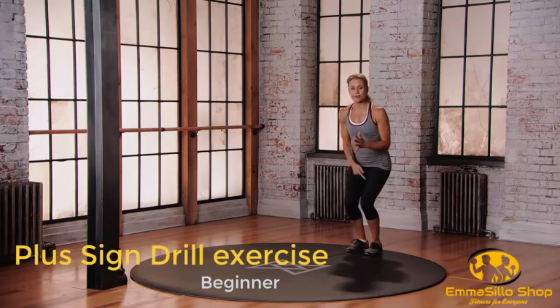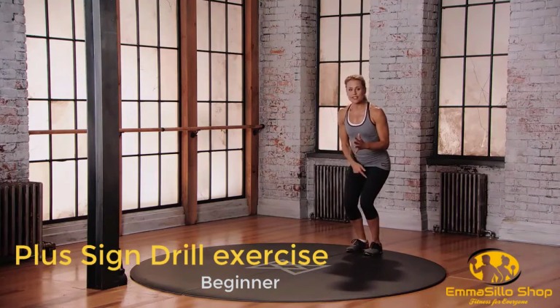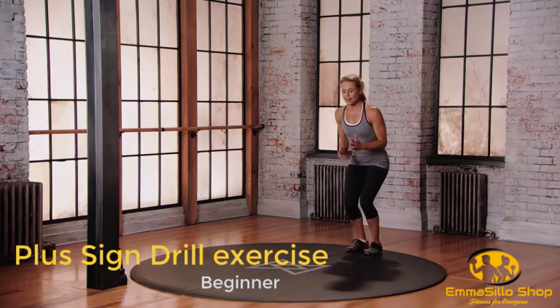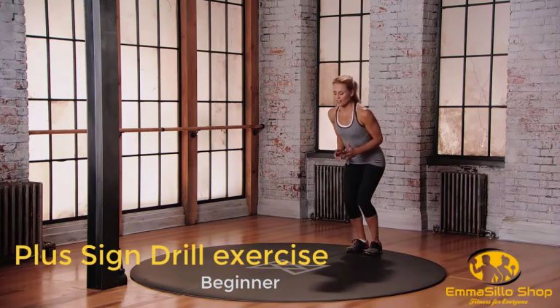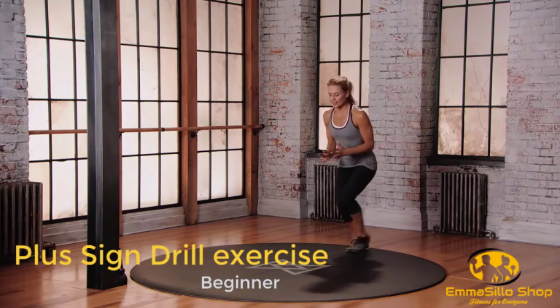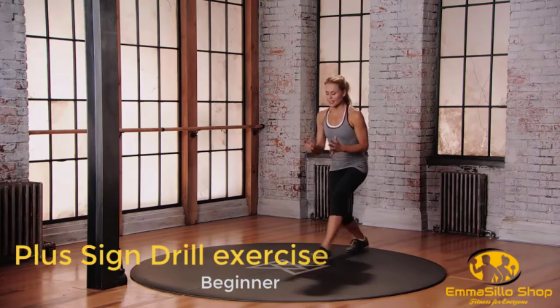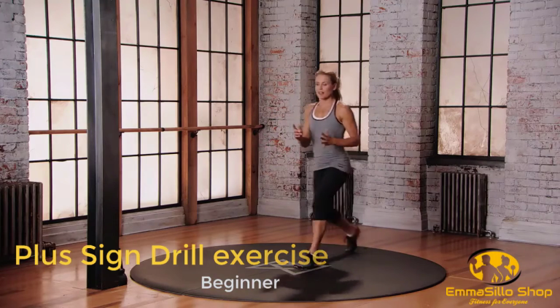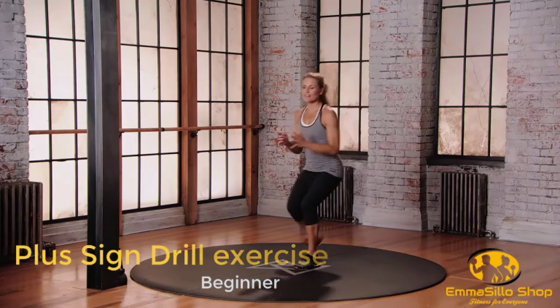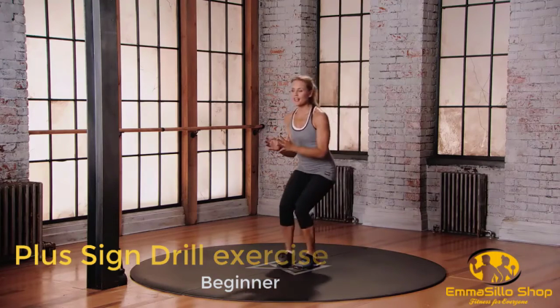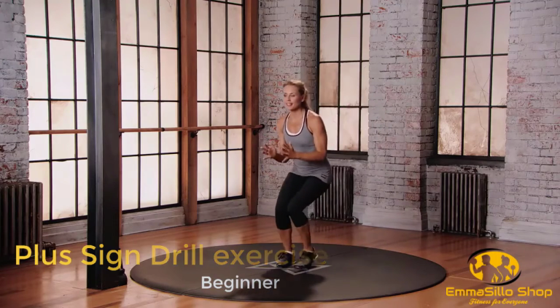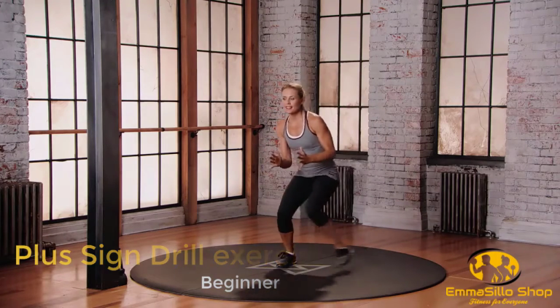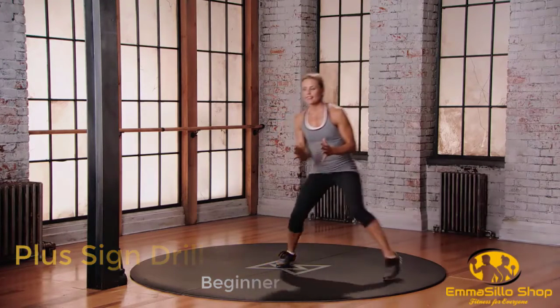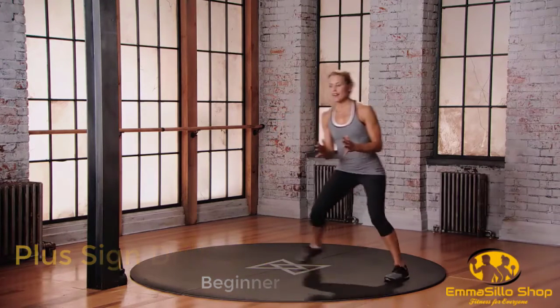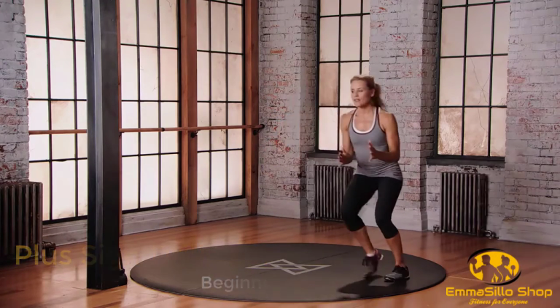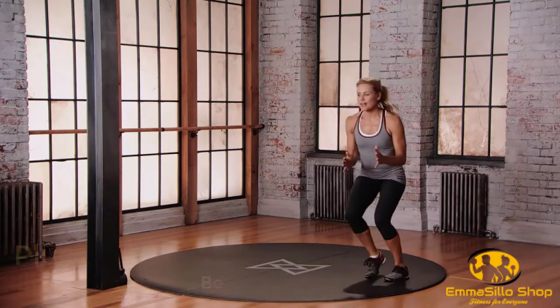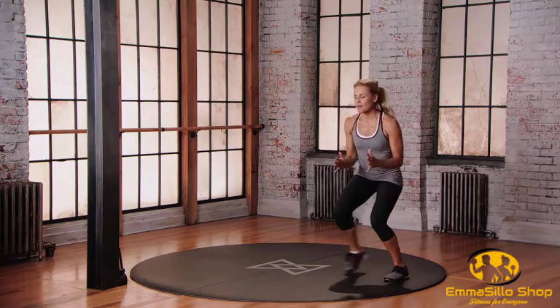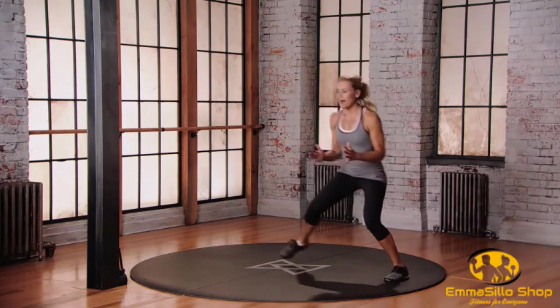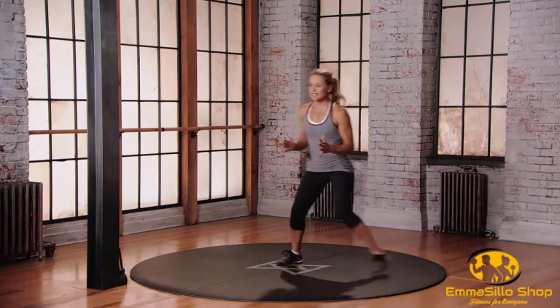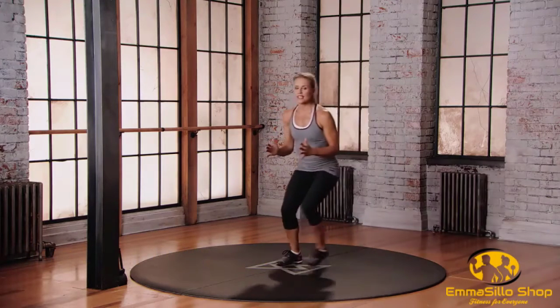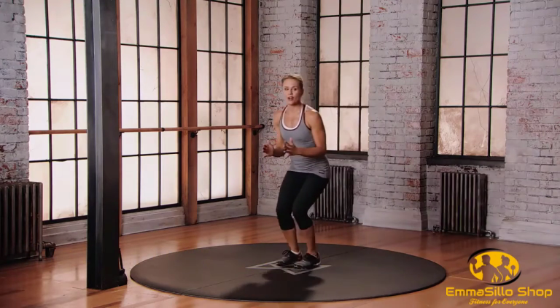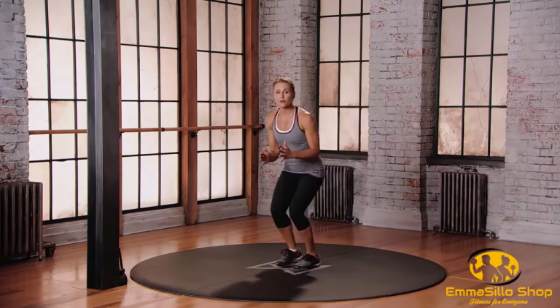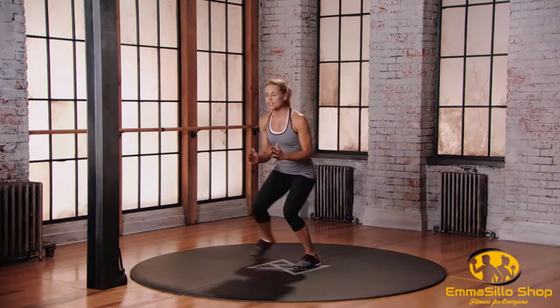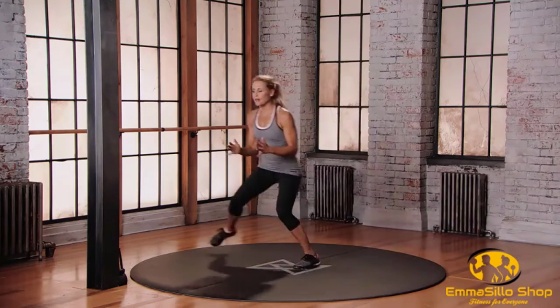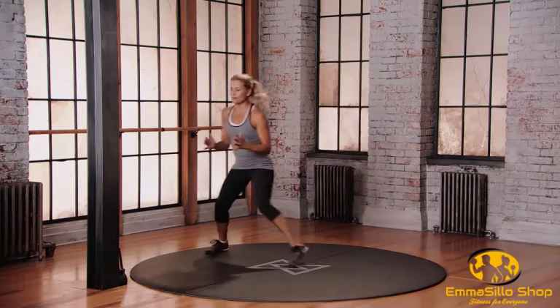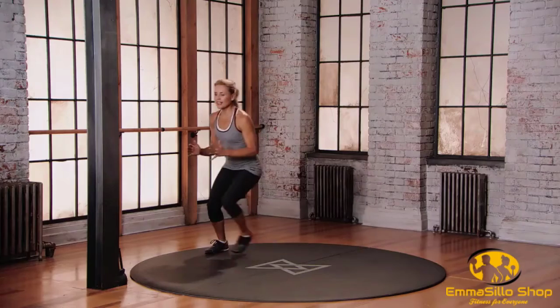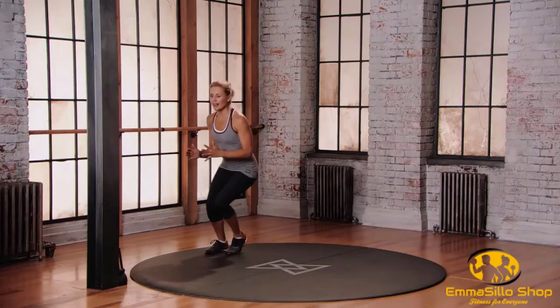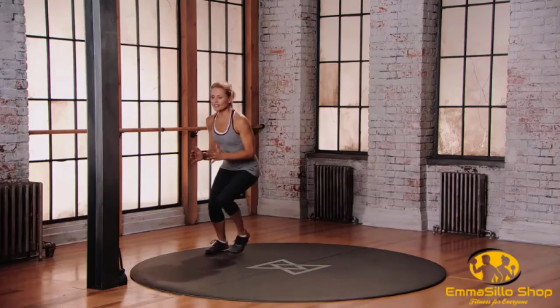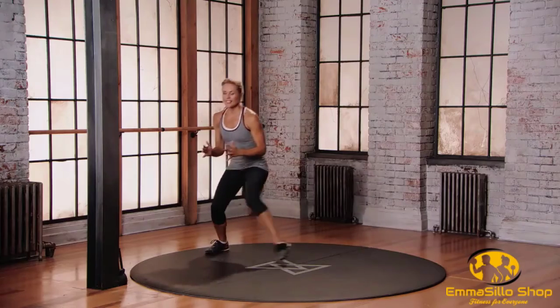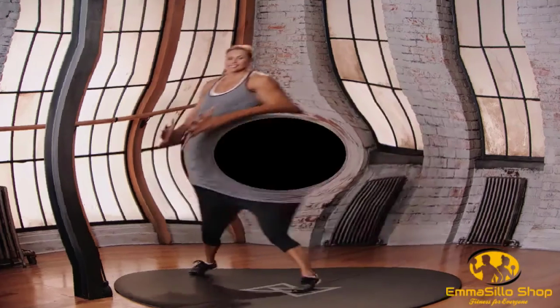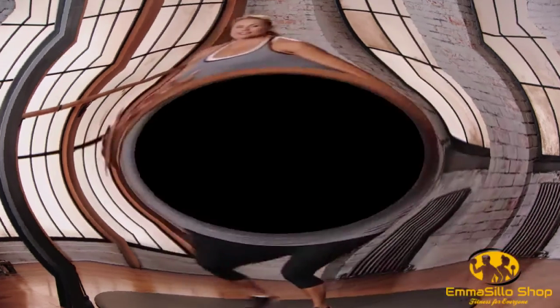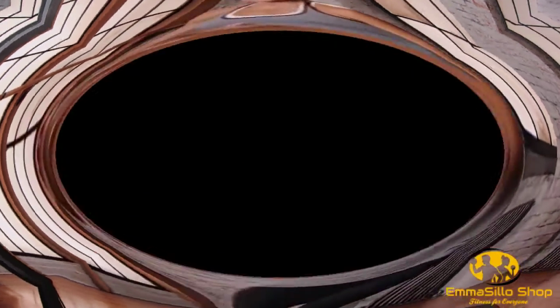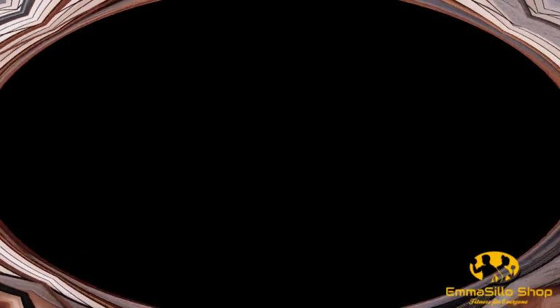Leading with the left leg this time. Left, right, left, right, back to center, all the way to the right. Right, left, left, right.